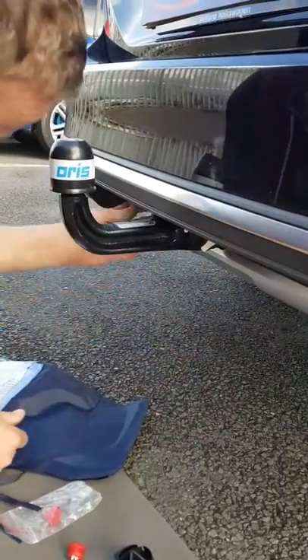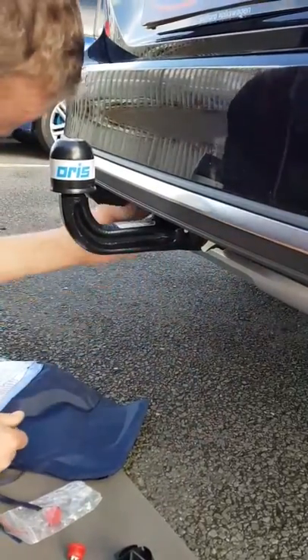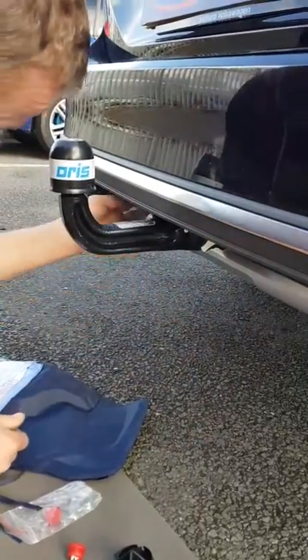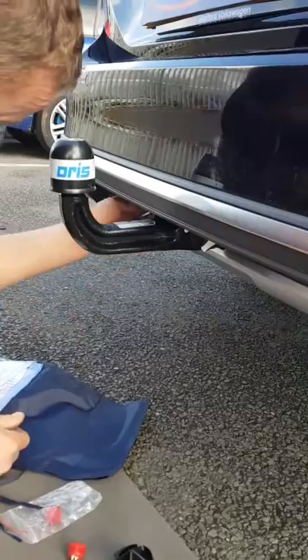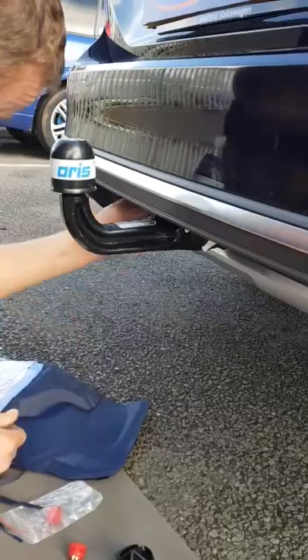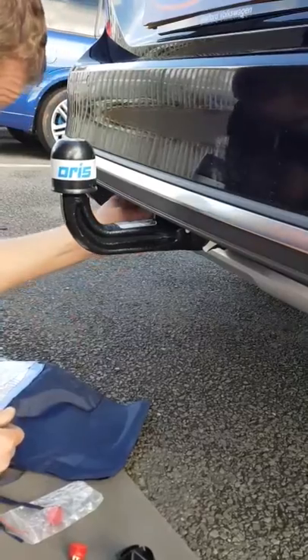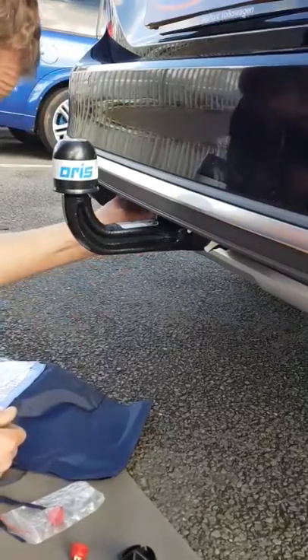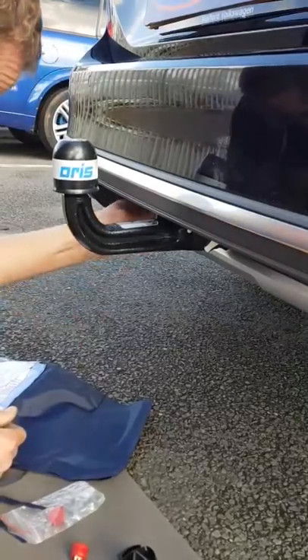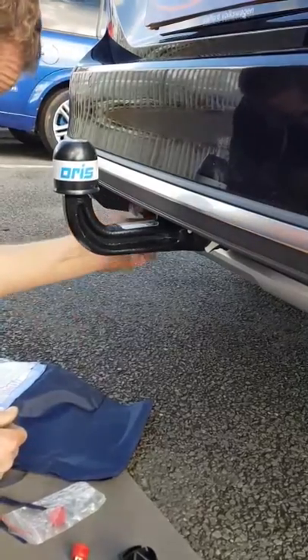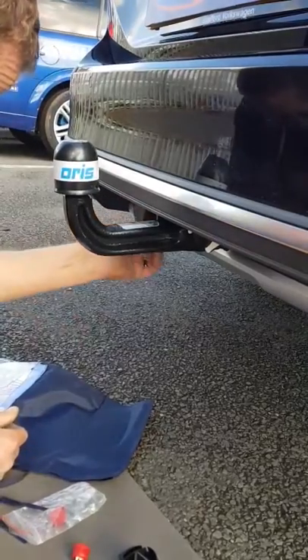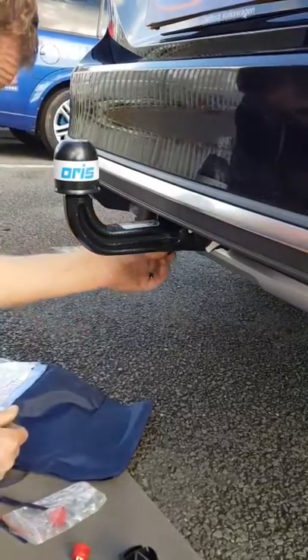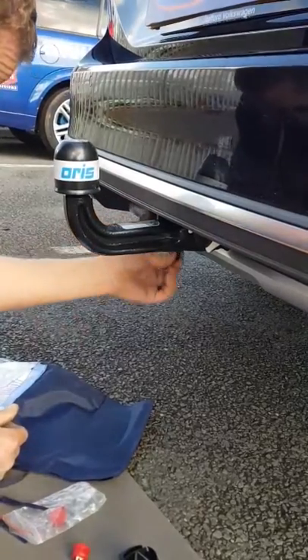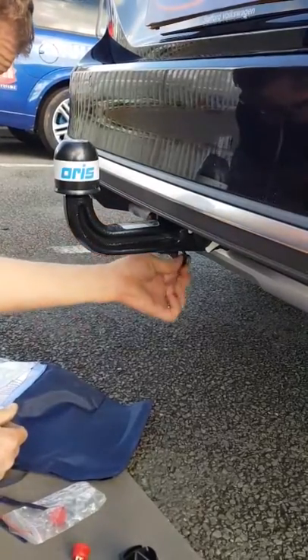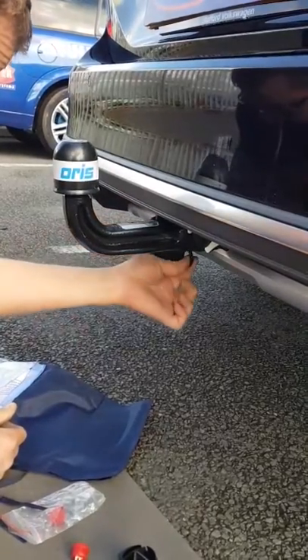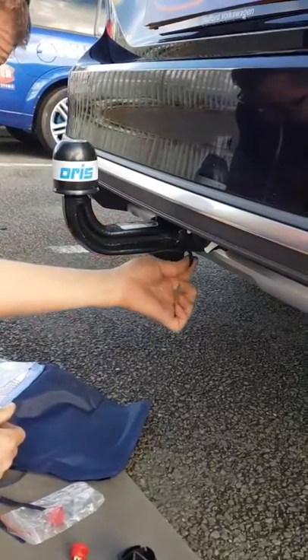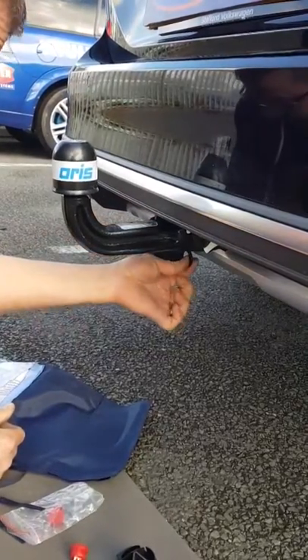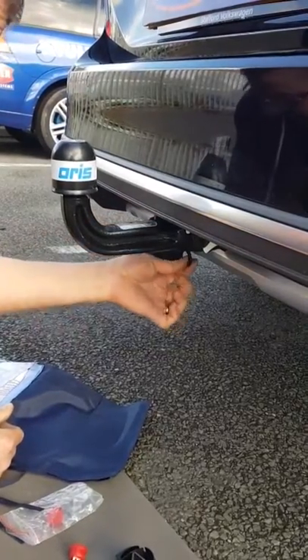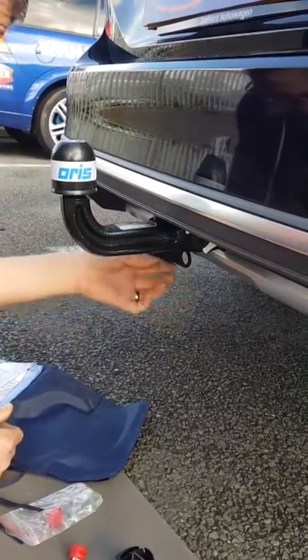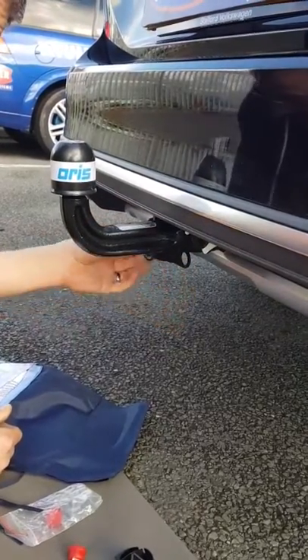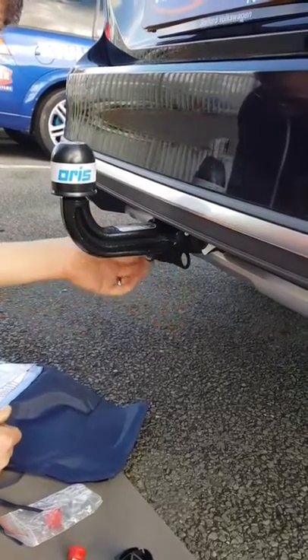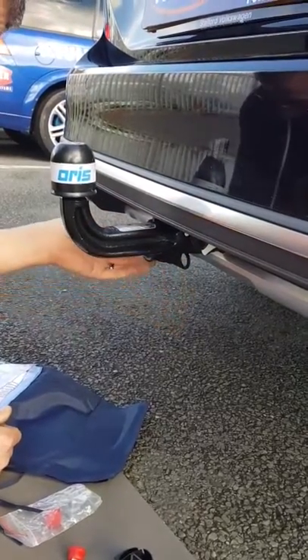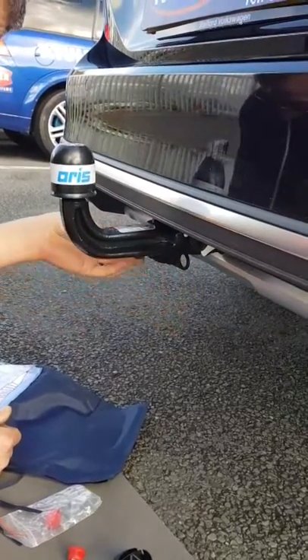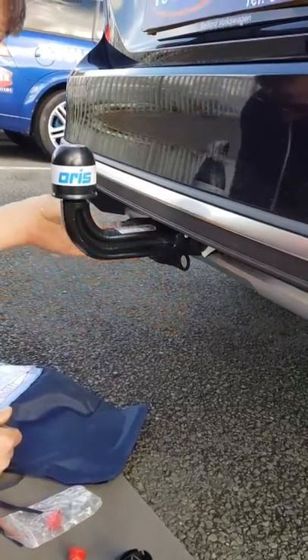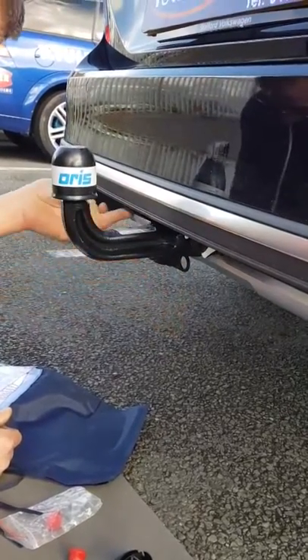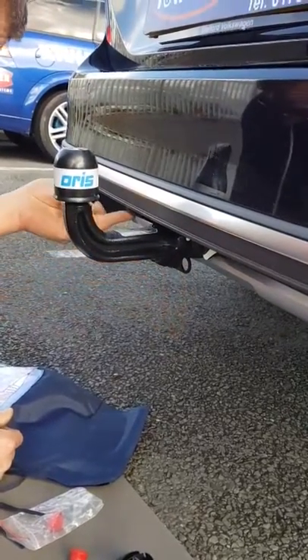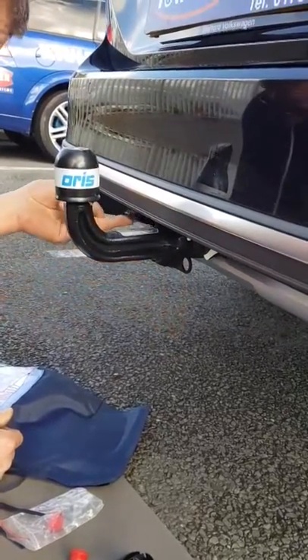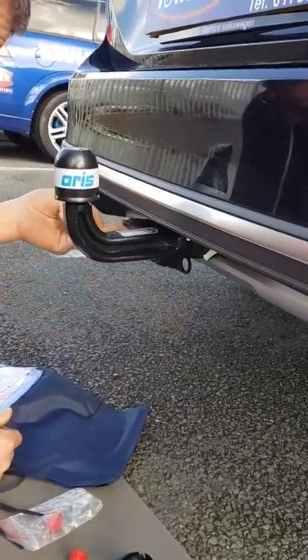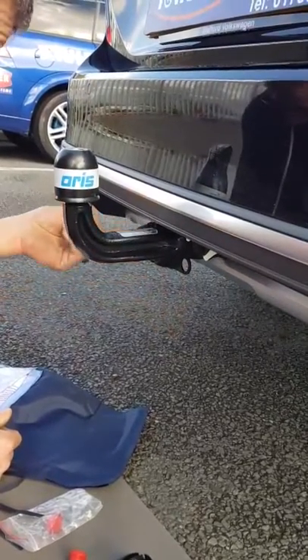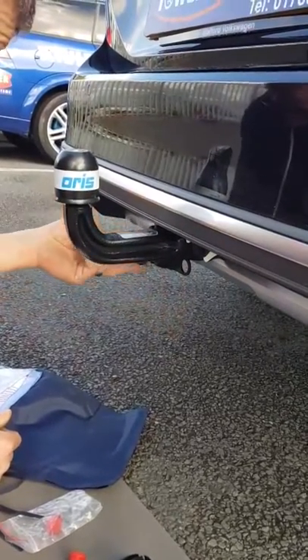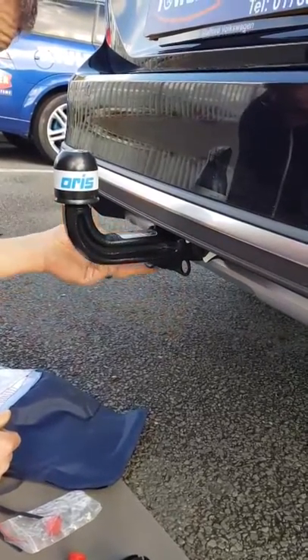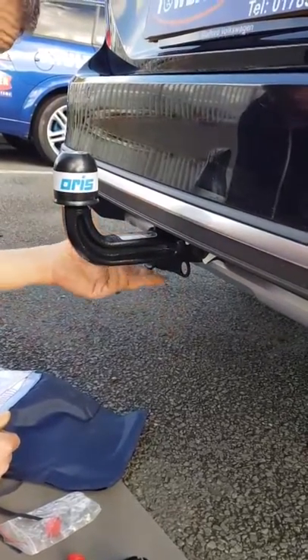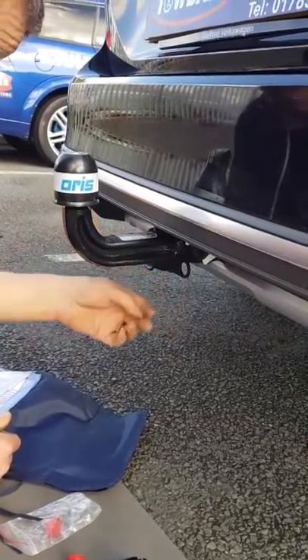The electrics fold down from this side — simply fold down on the bracket and you've got the electrics there.